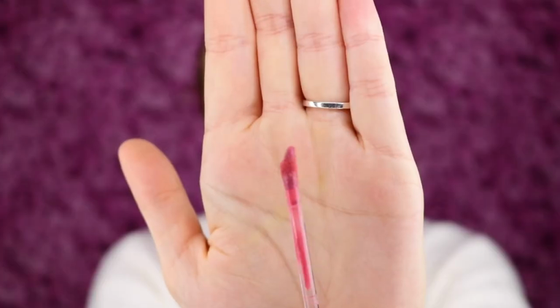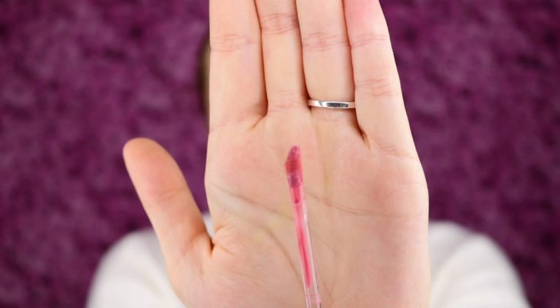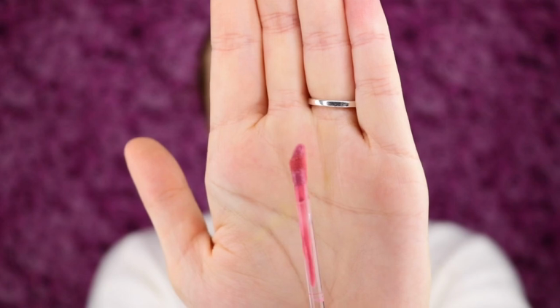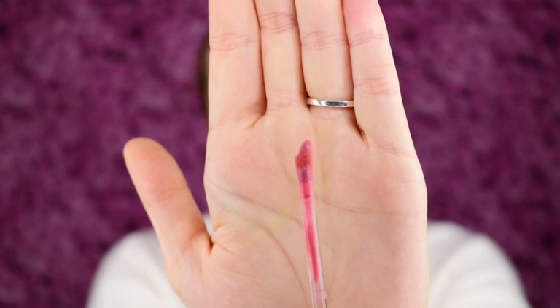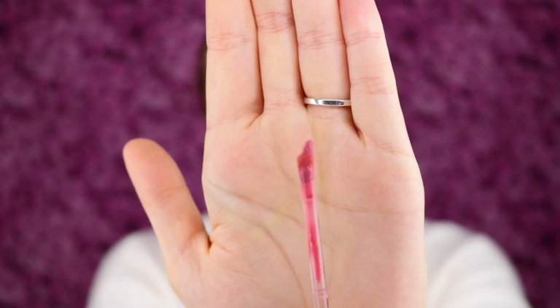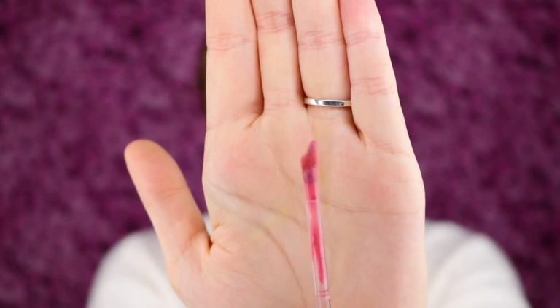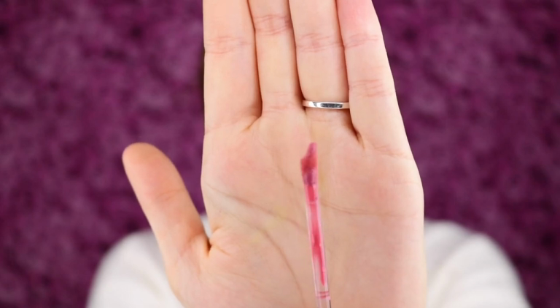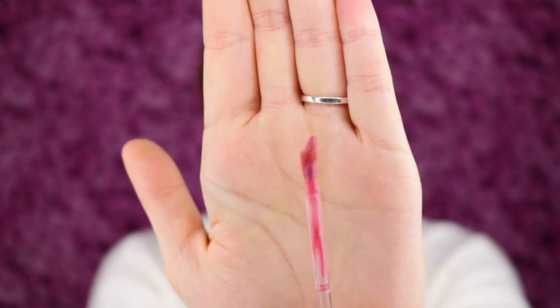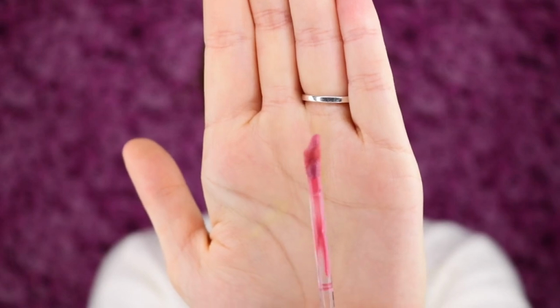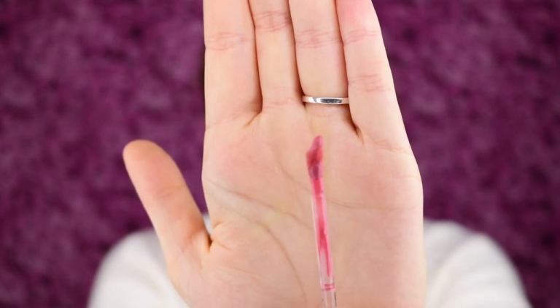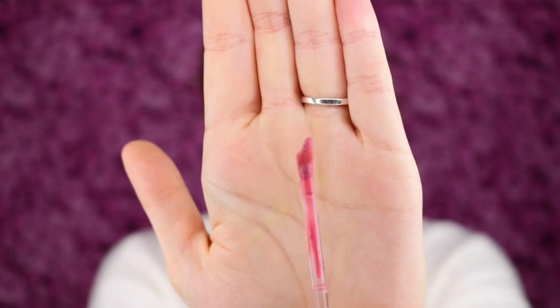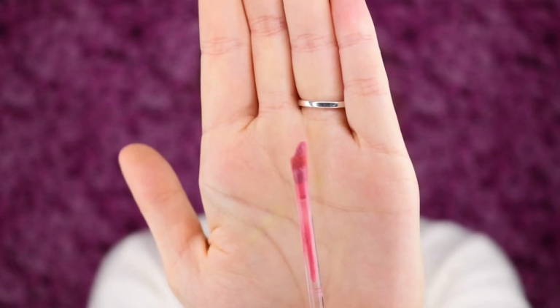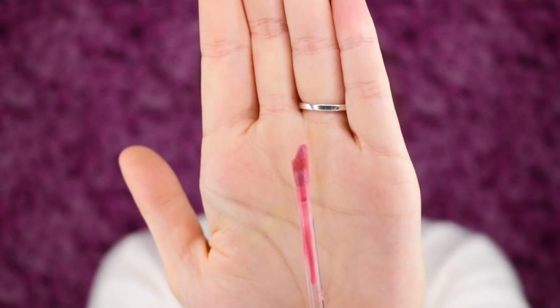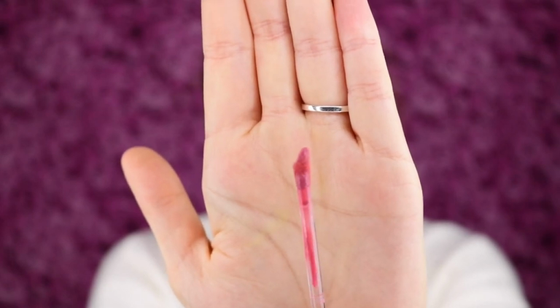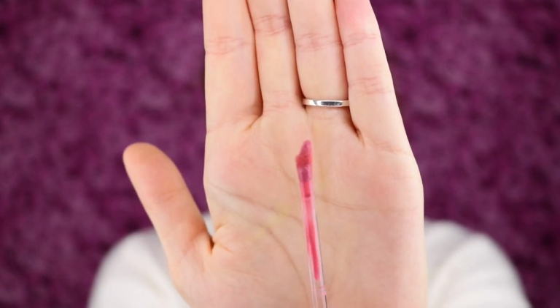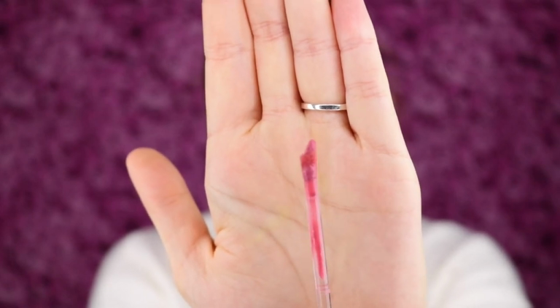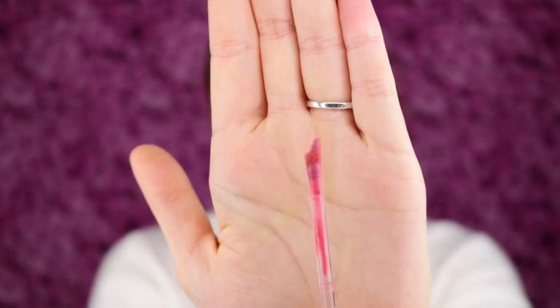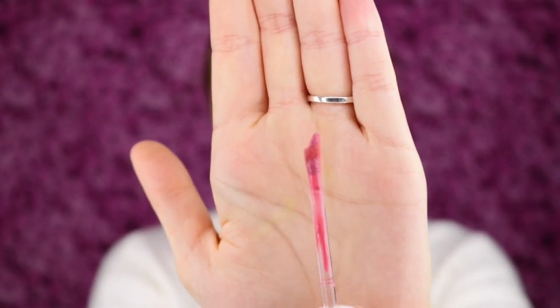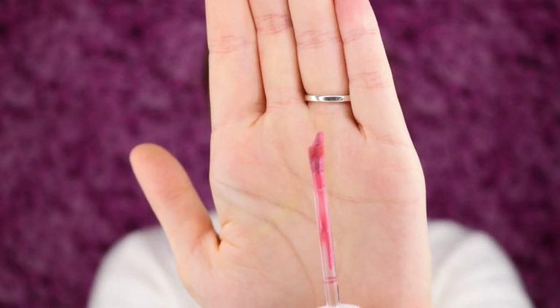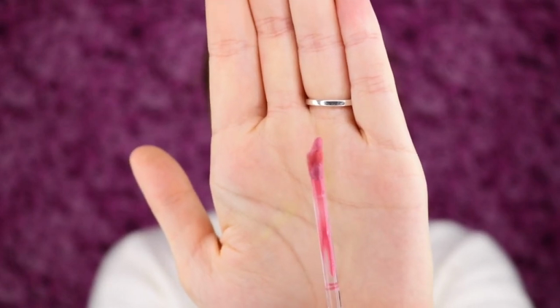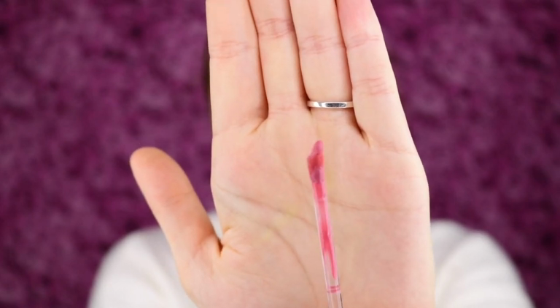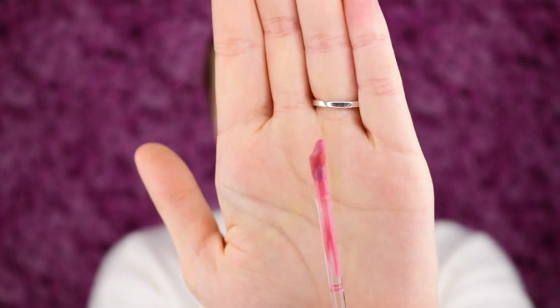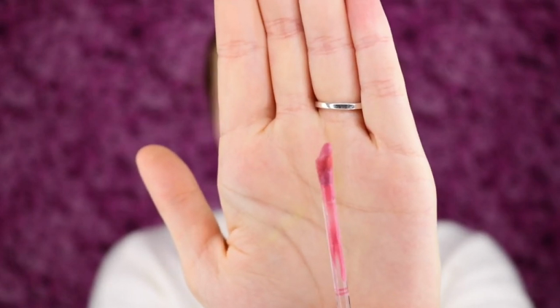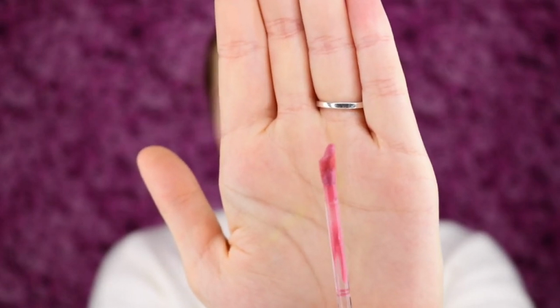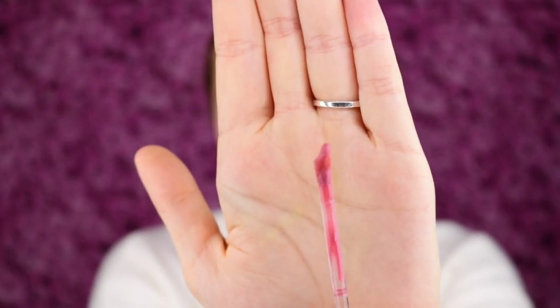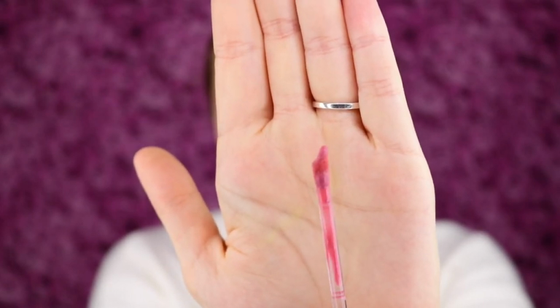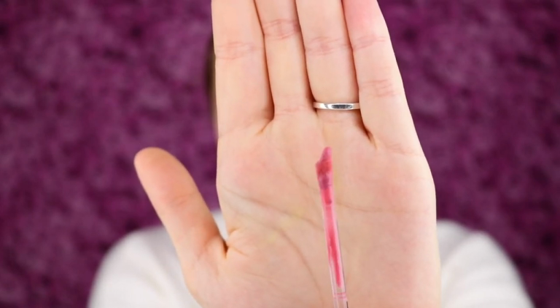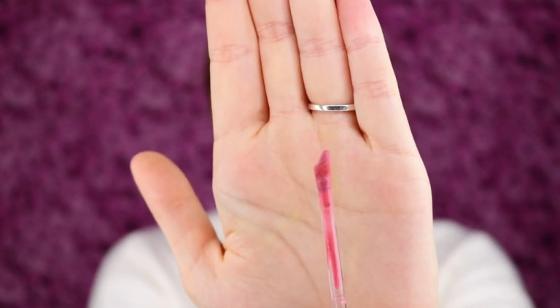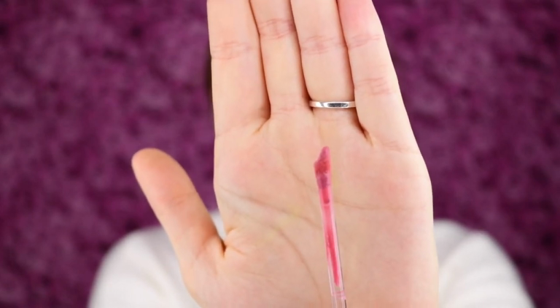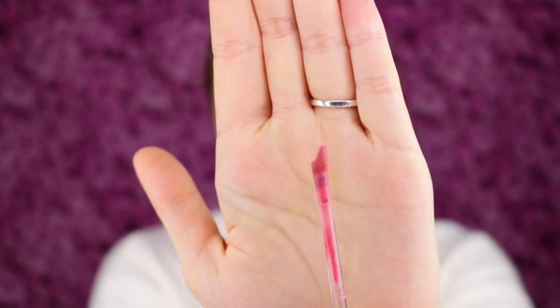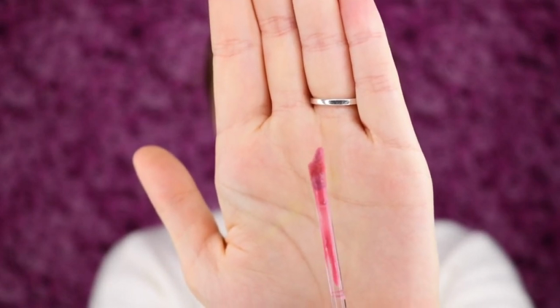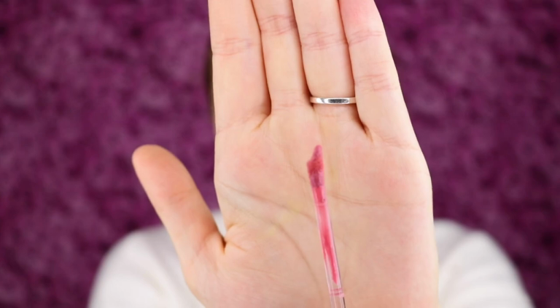I love the doe foot applicator on these — you can see it kind of has a little bend in it. I feel like that makes it very easy to apply.